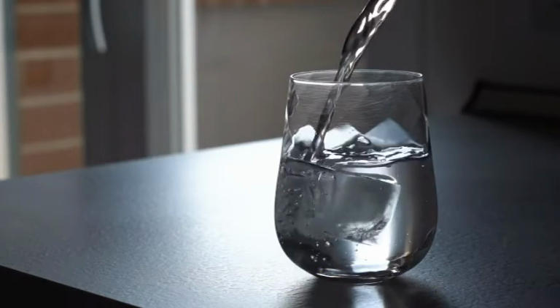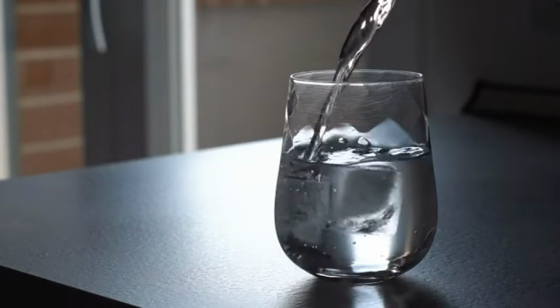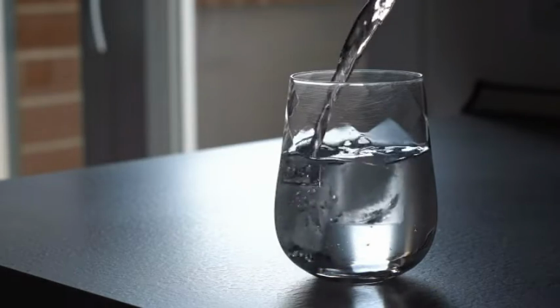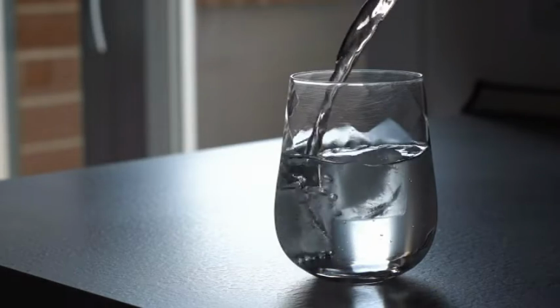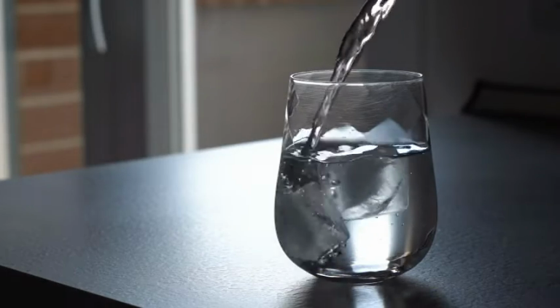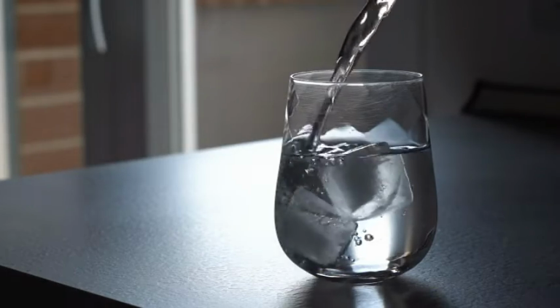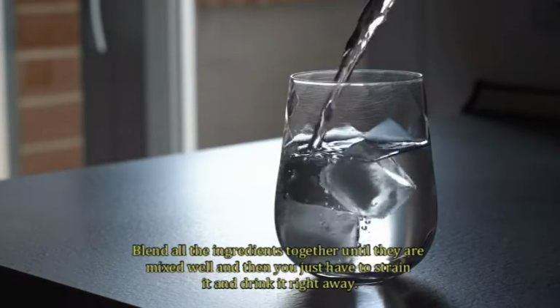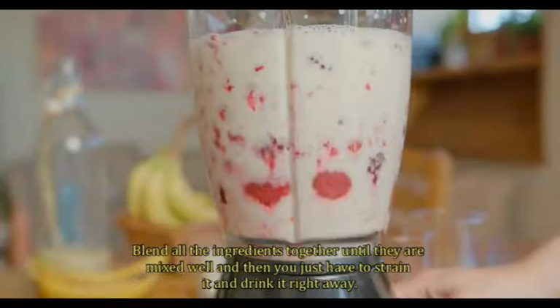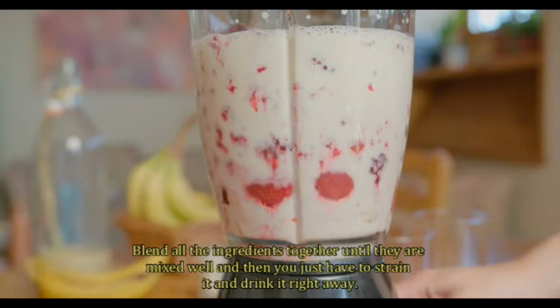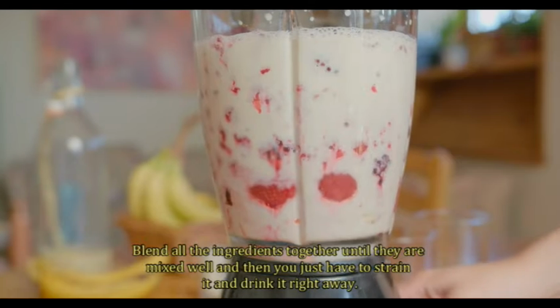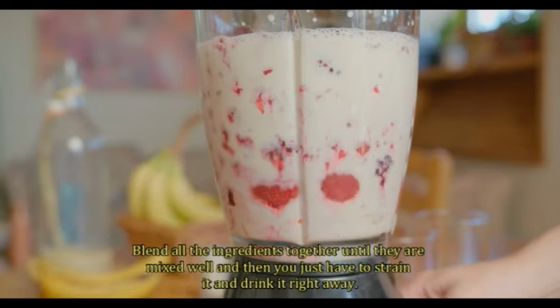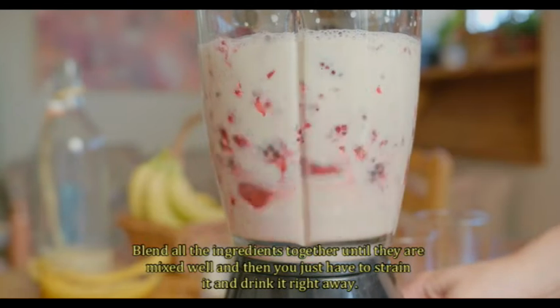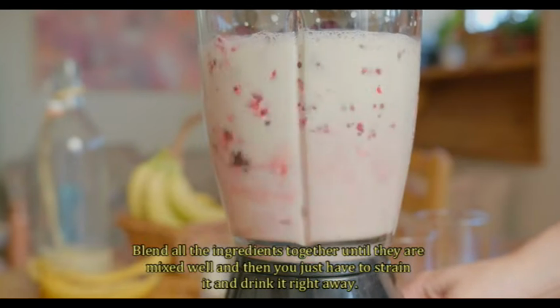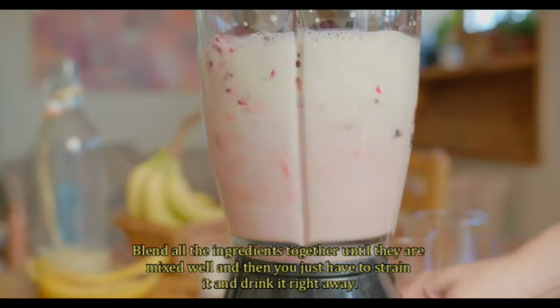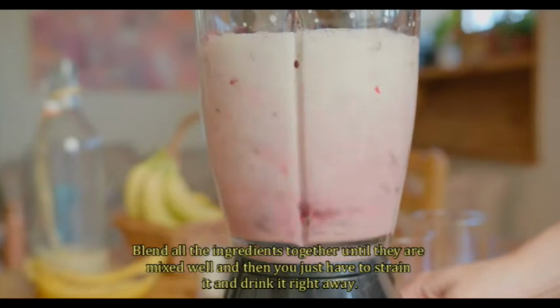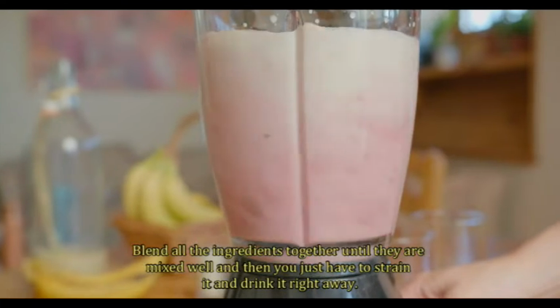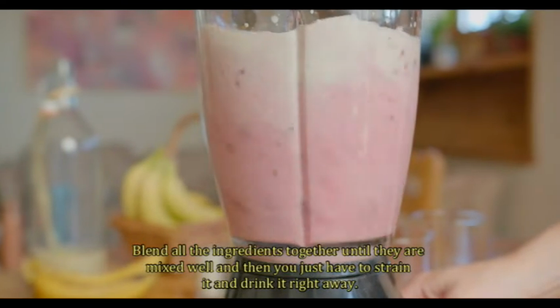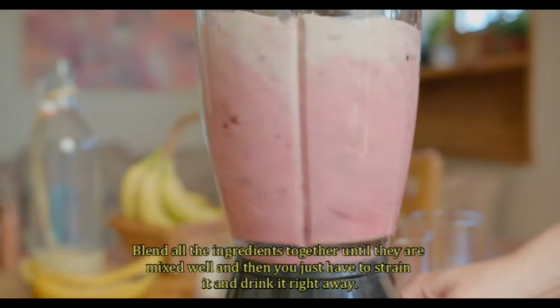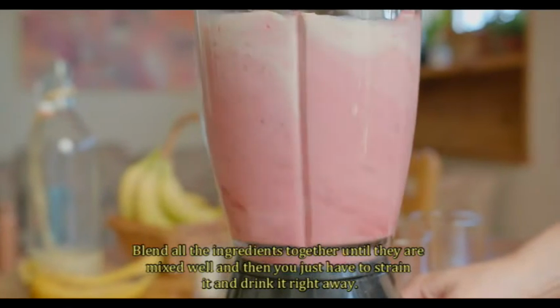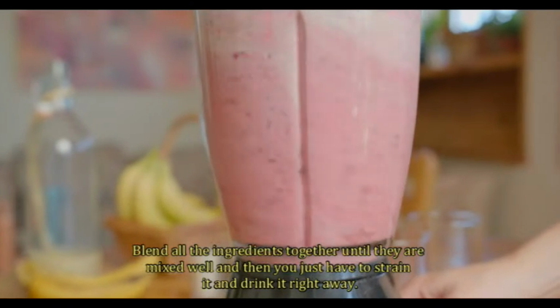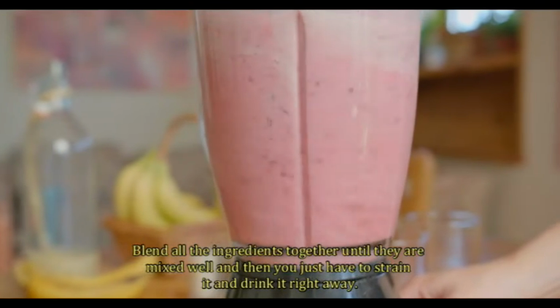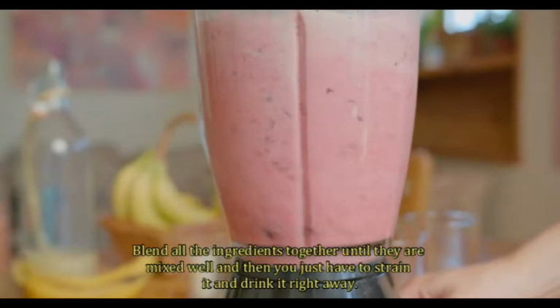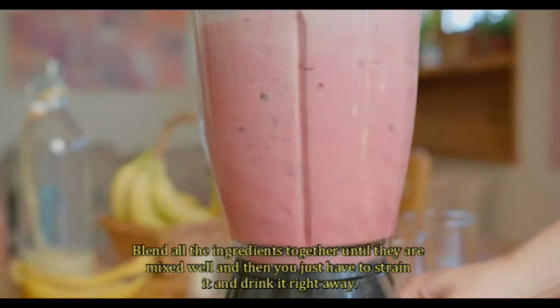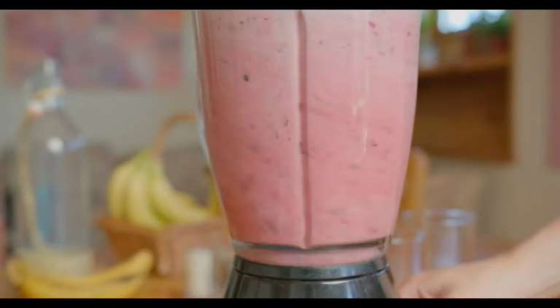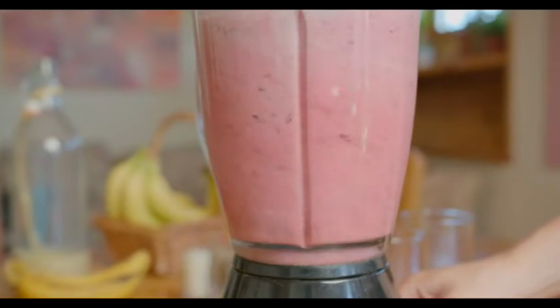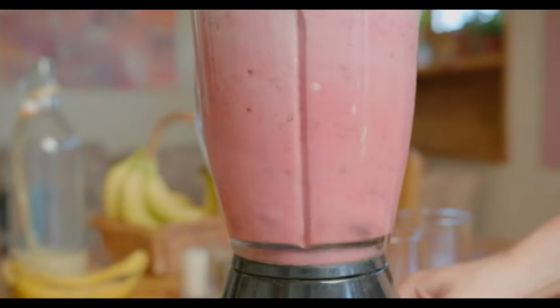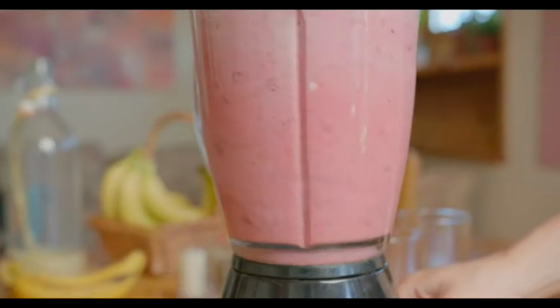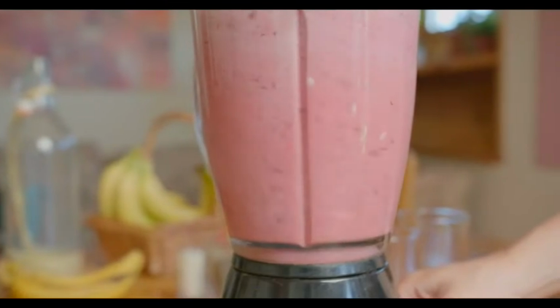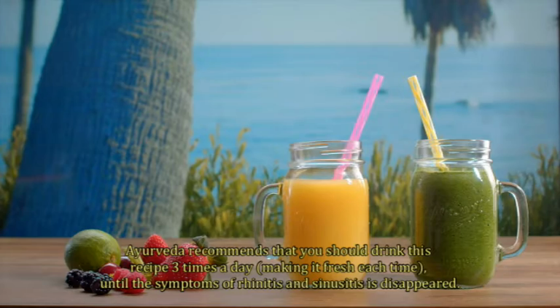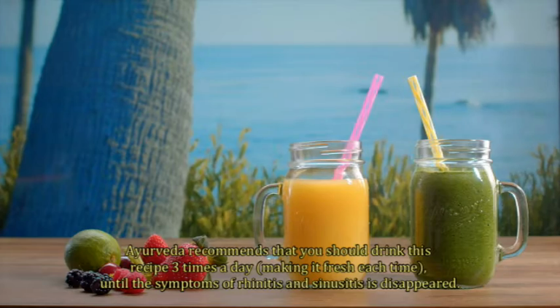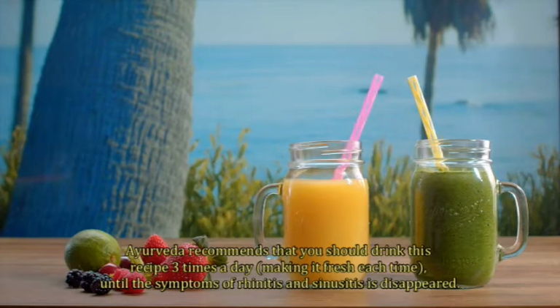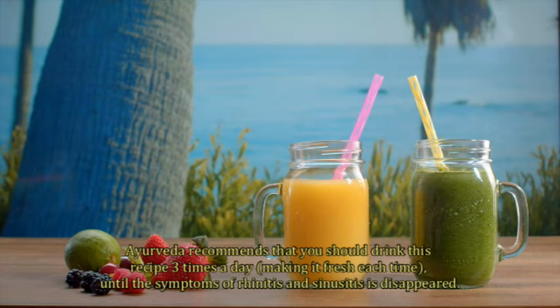Blend all the ingredients together until they are well mixed, then strain it and drink it right away.